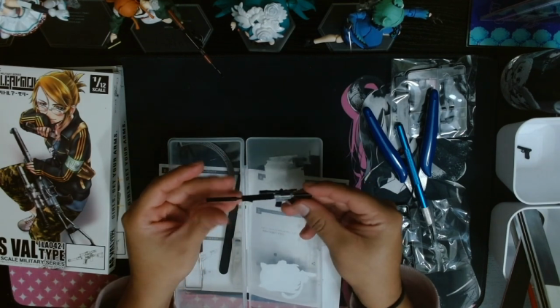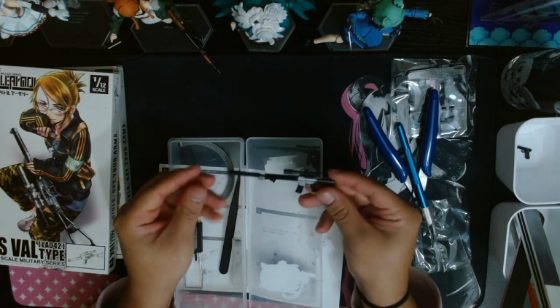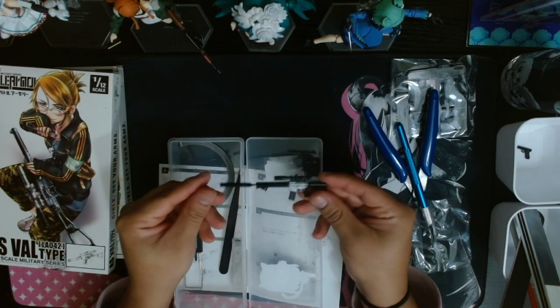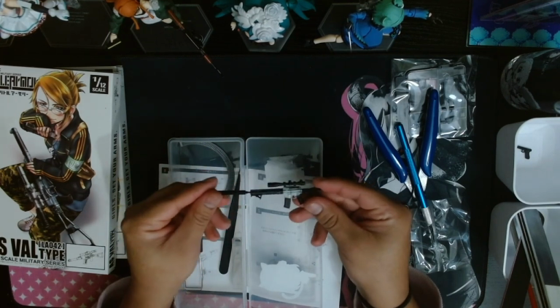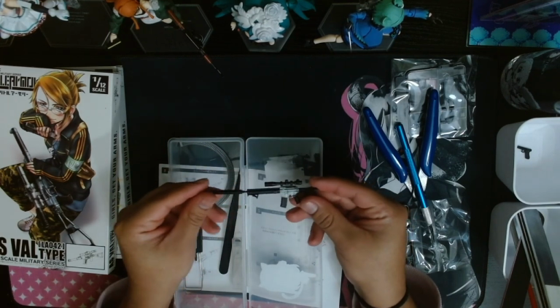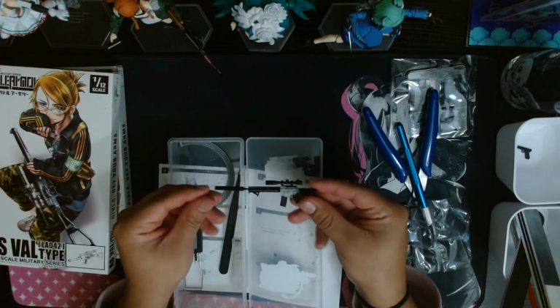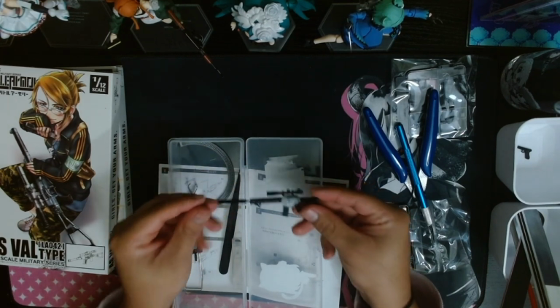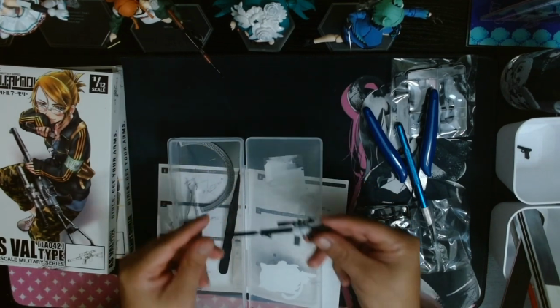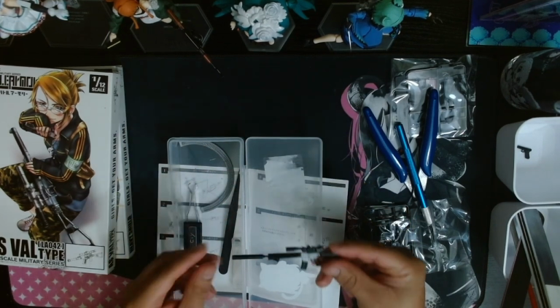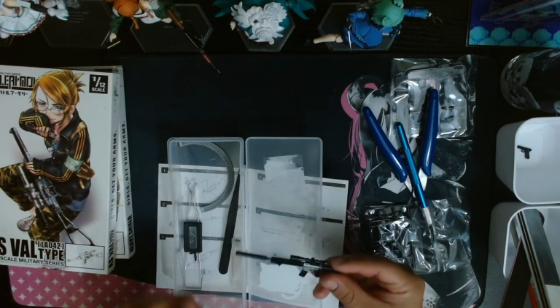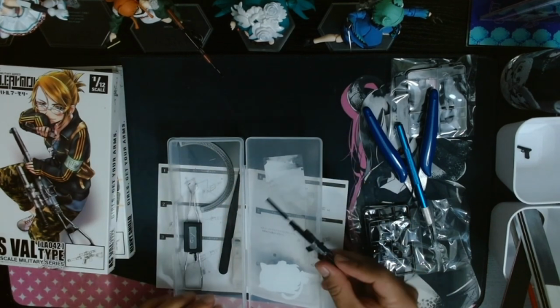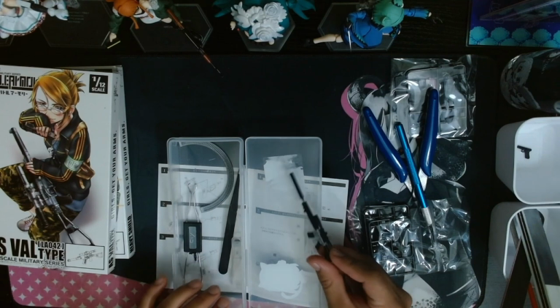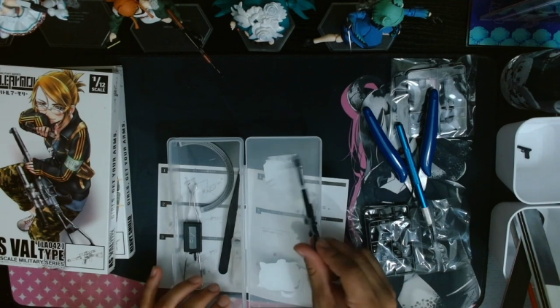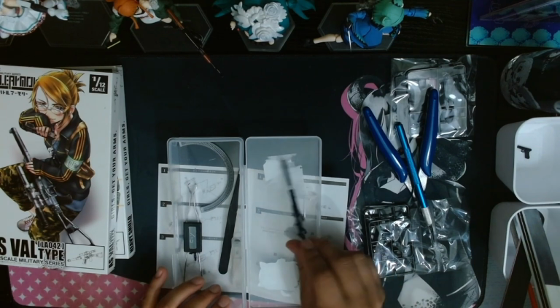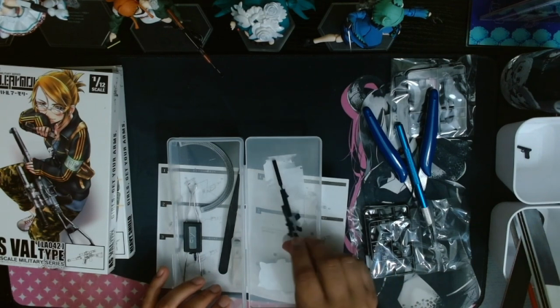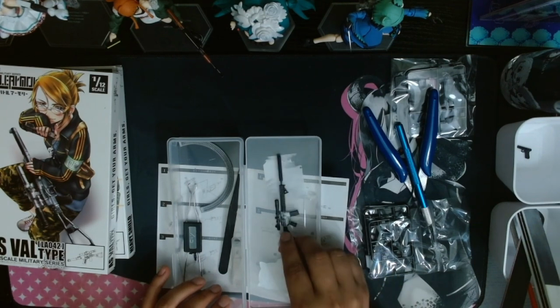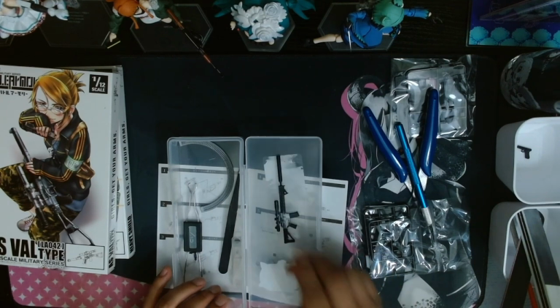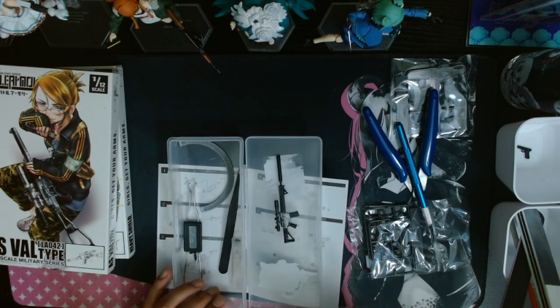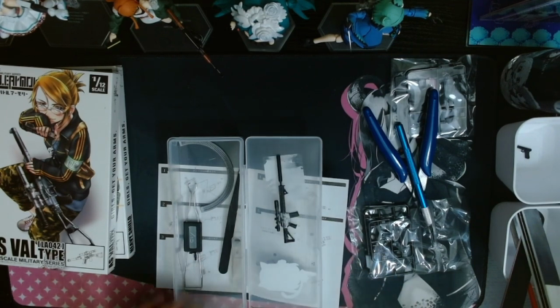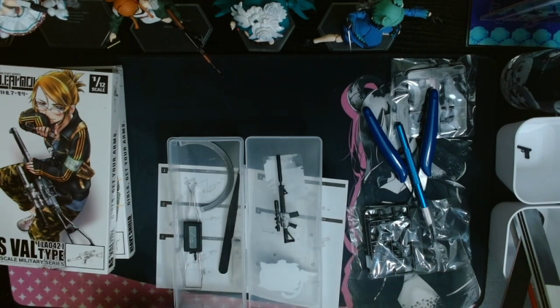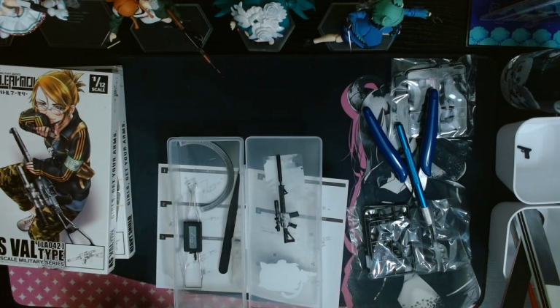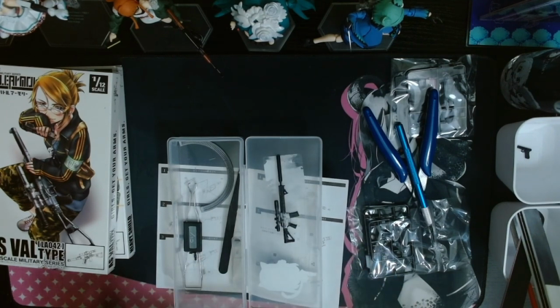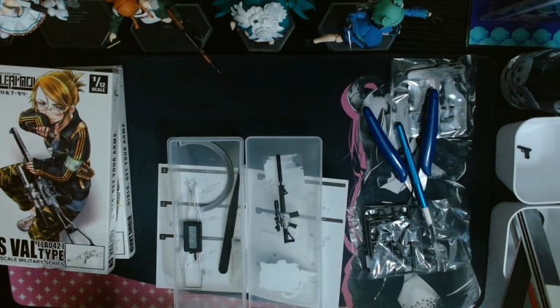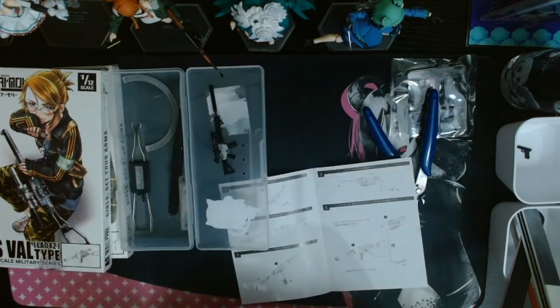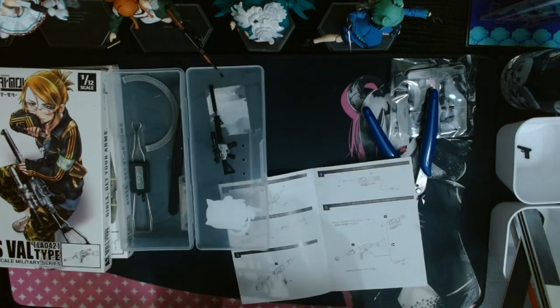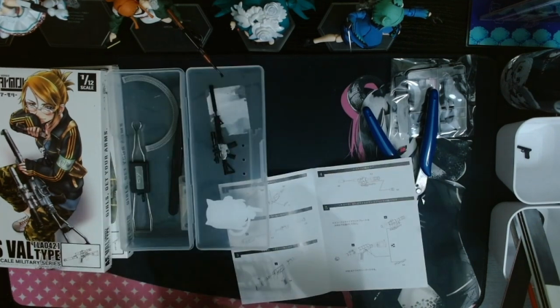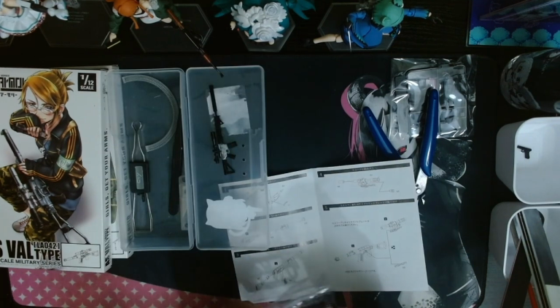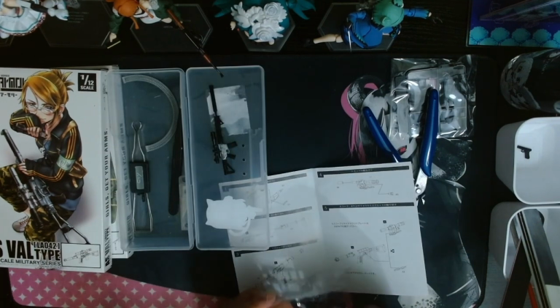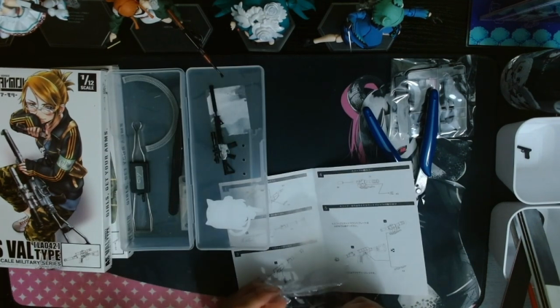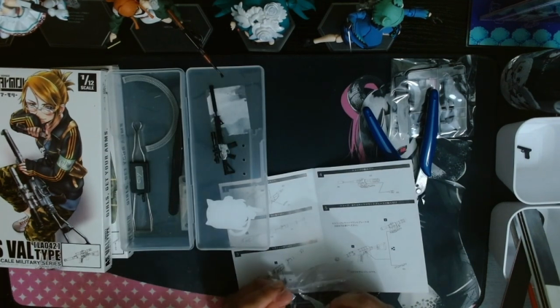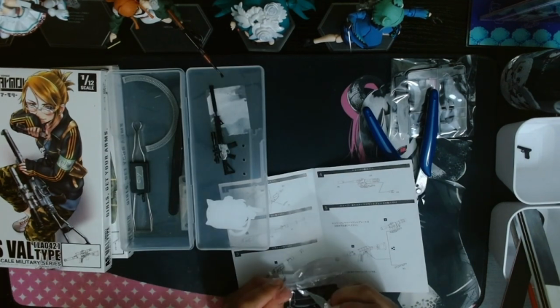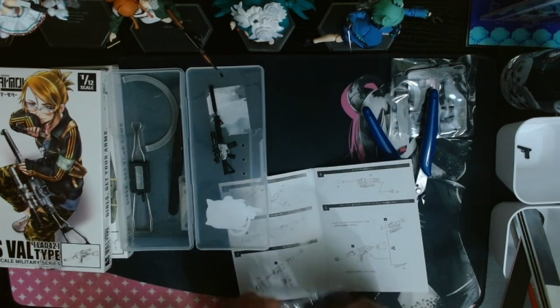Everything I'm using is all part of a model kit starter box. You can find these on Amazon — a lot of them are usually about $15 to $20.